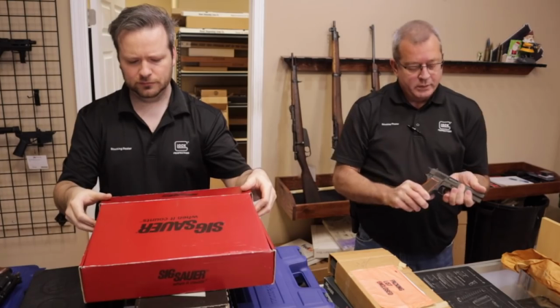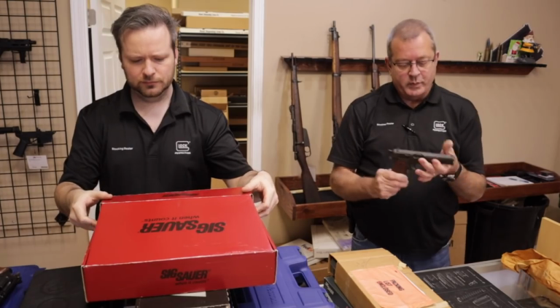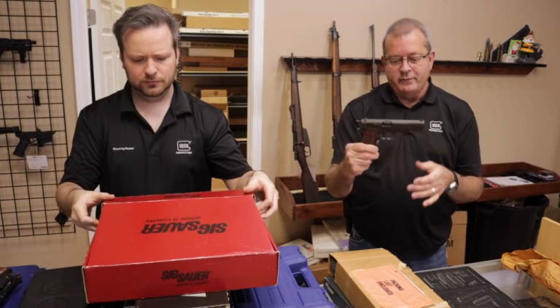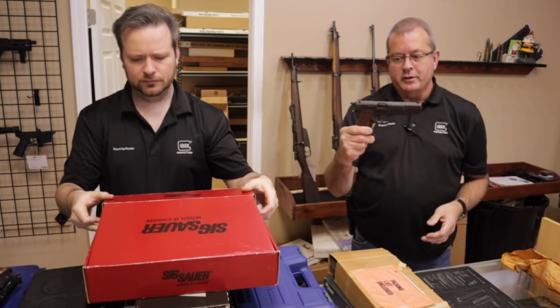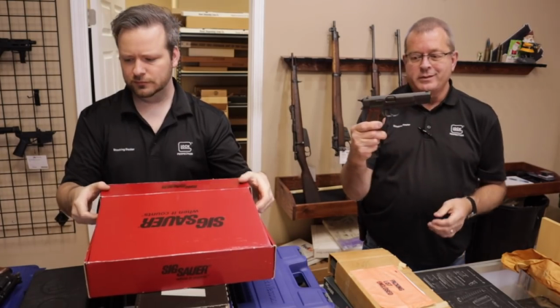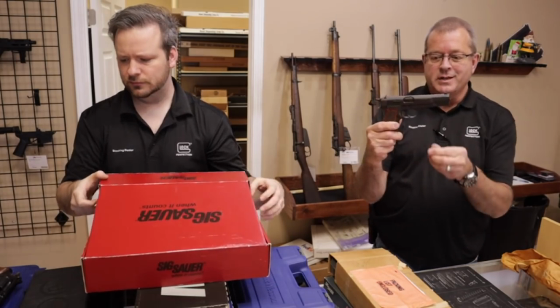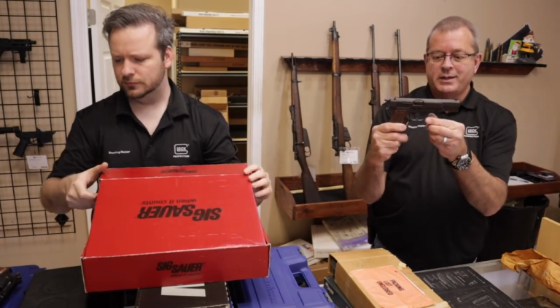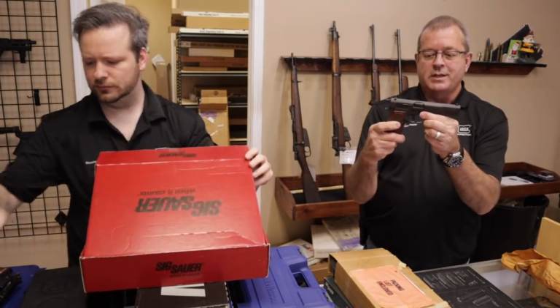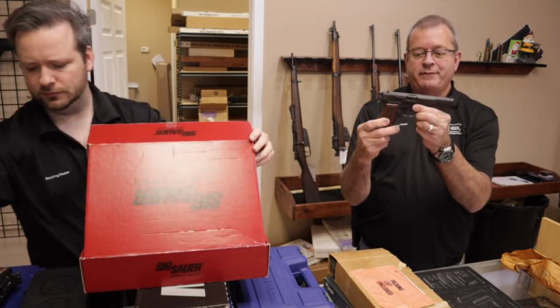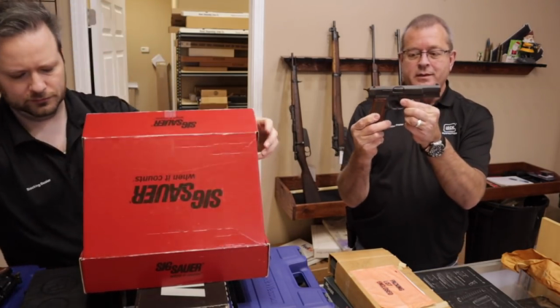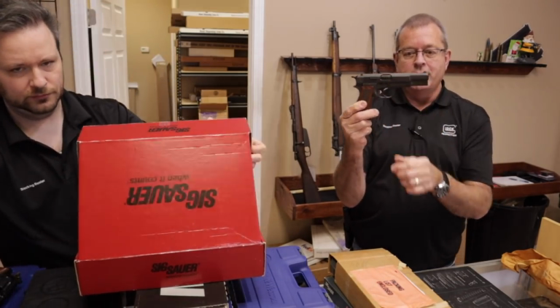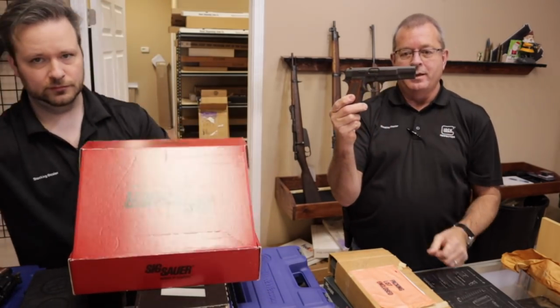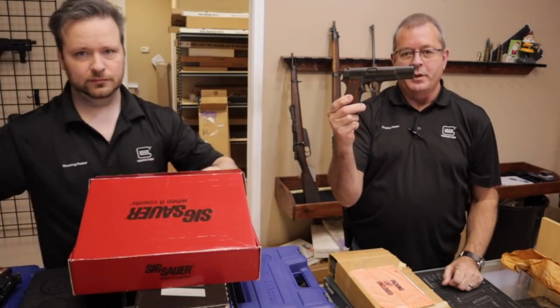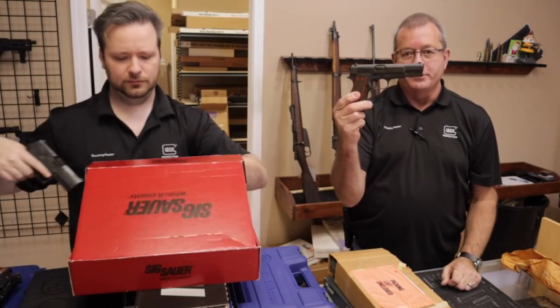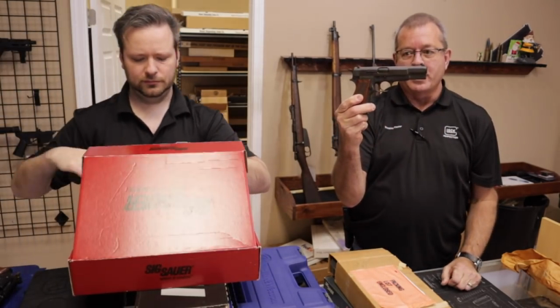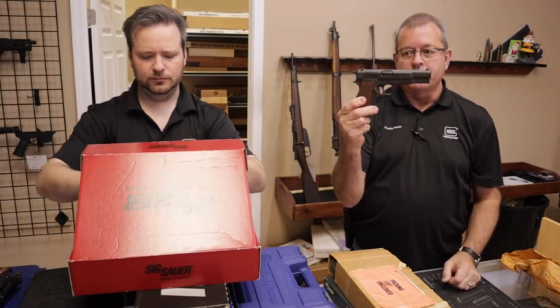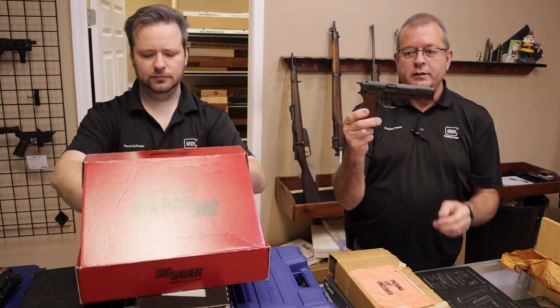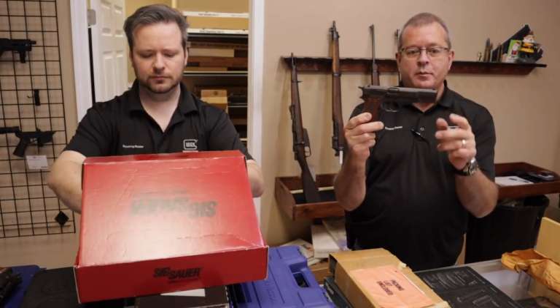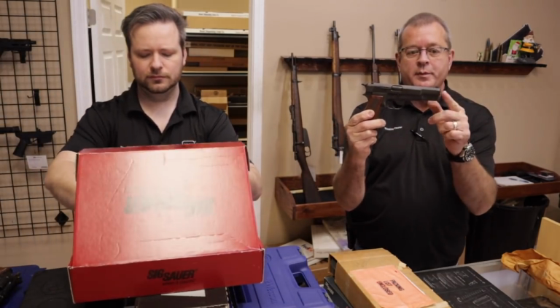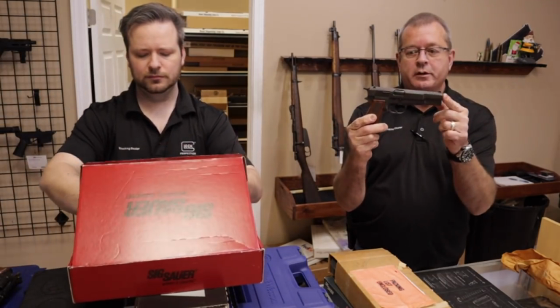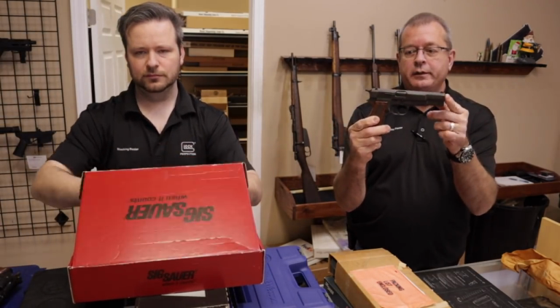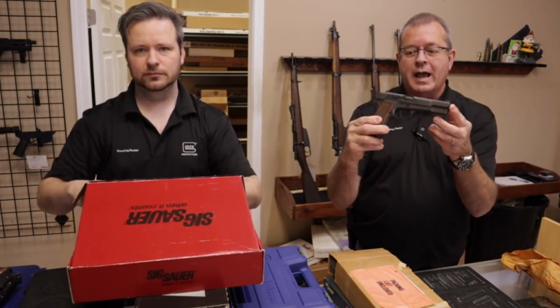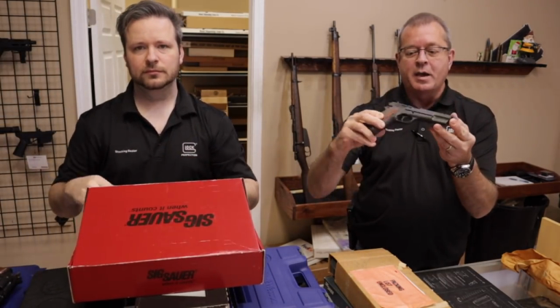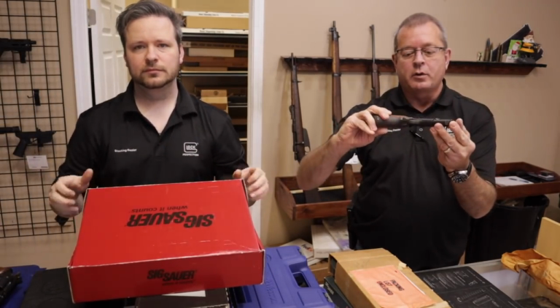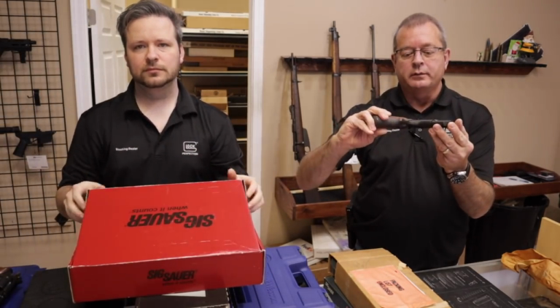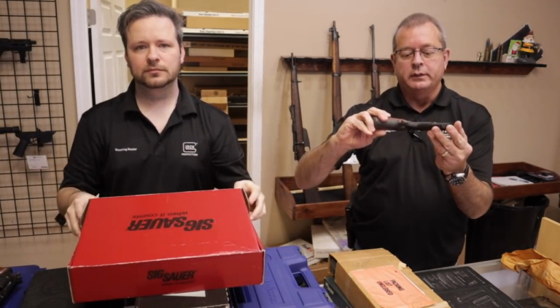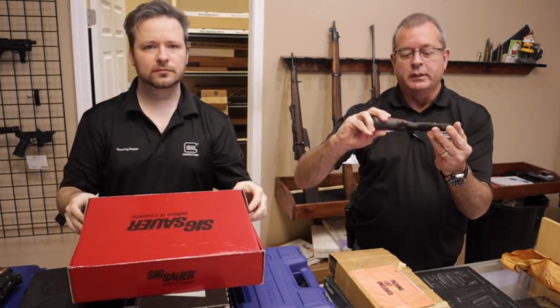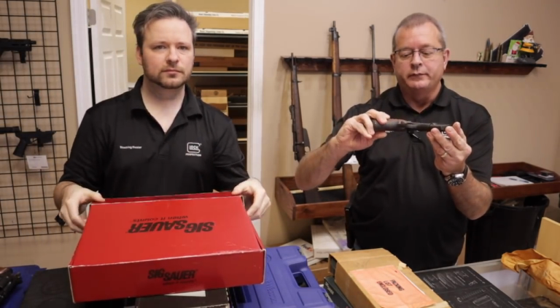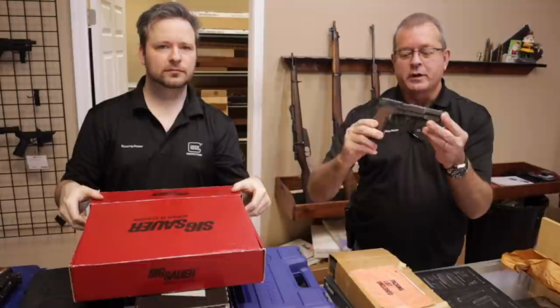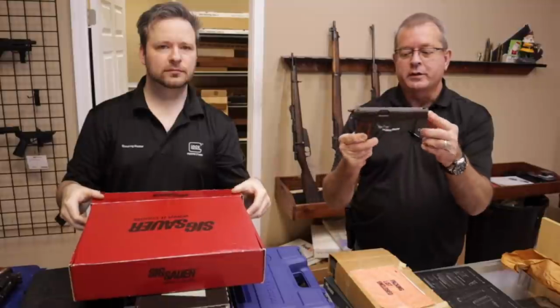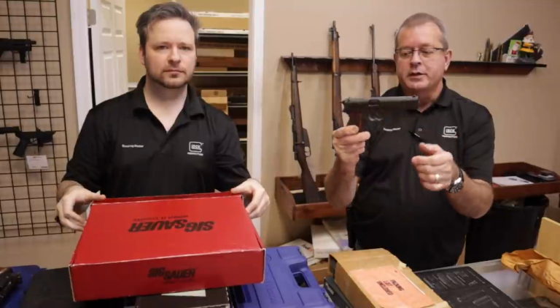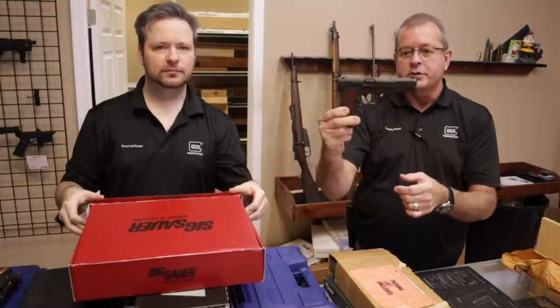What we have here is a nice FN Browning Hi-Power 9mm, in very good condition.